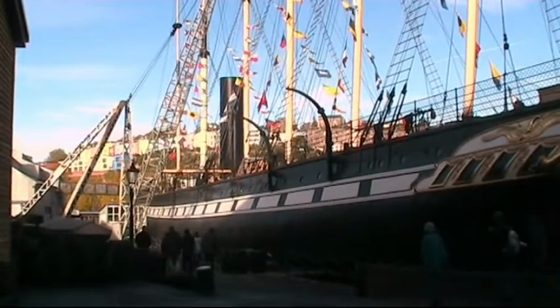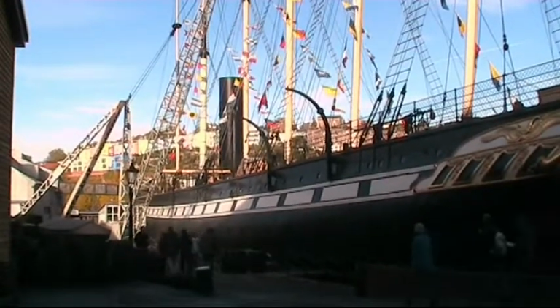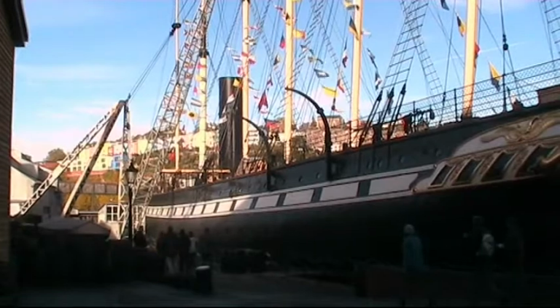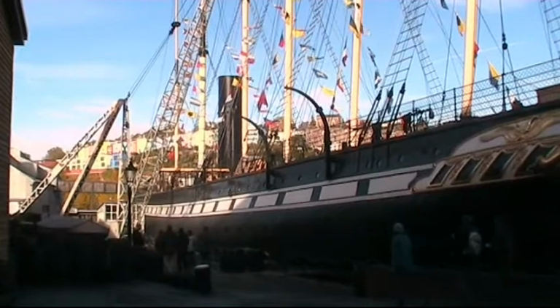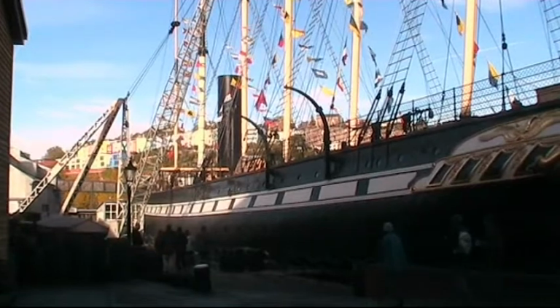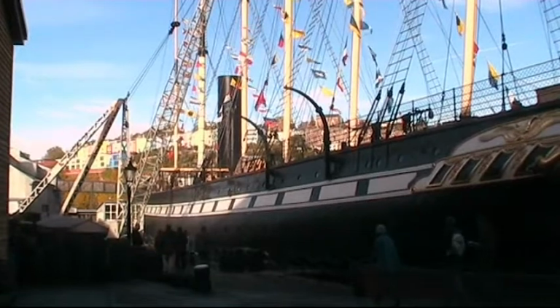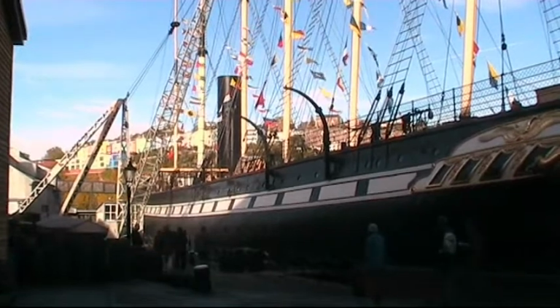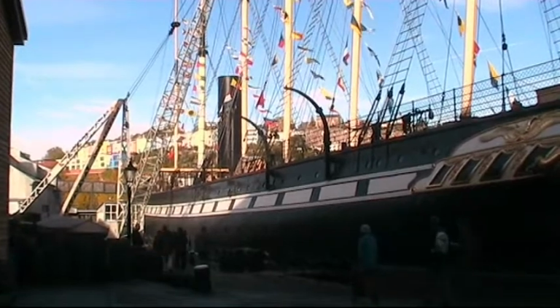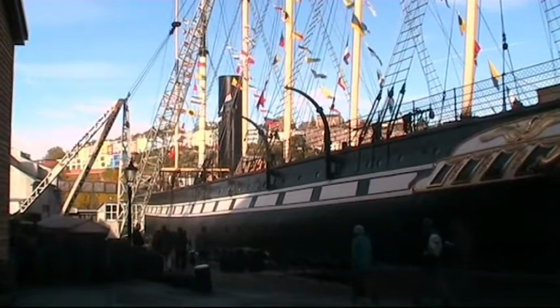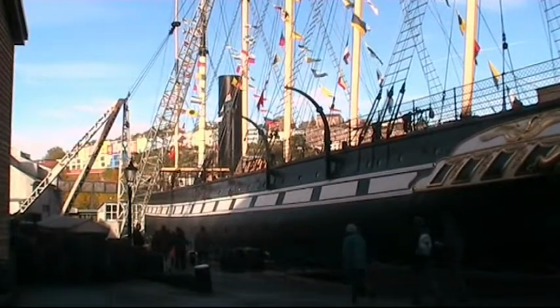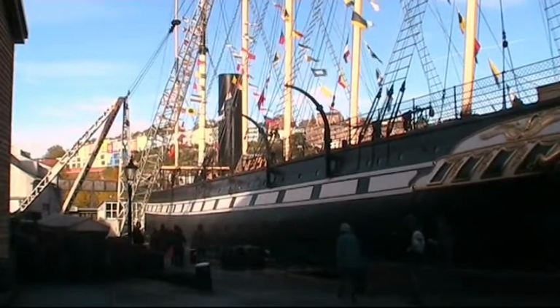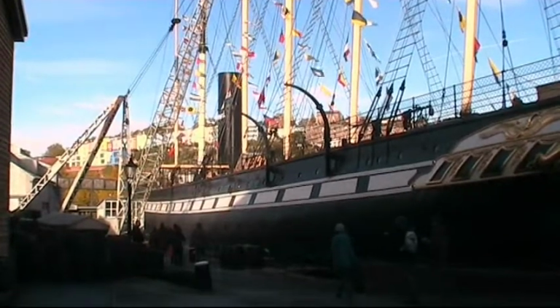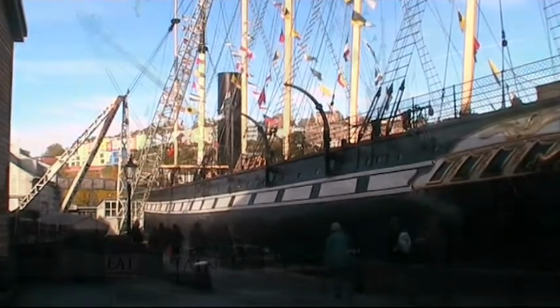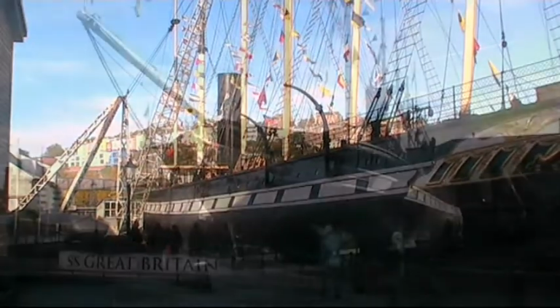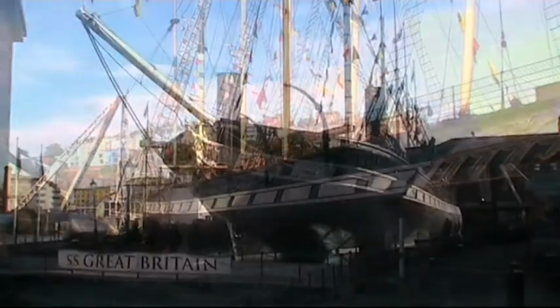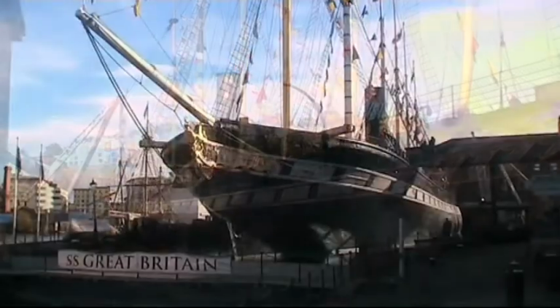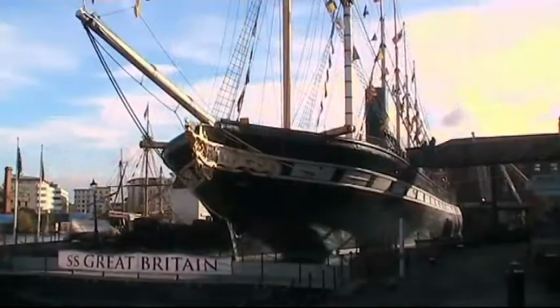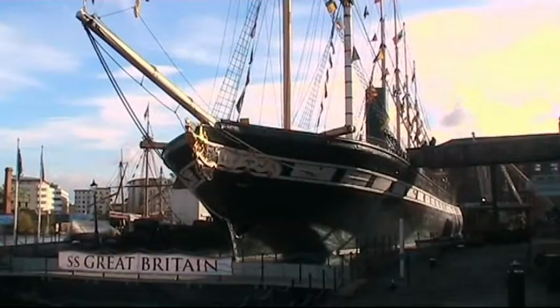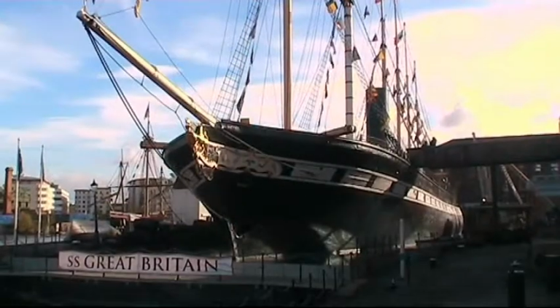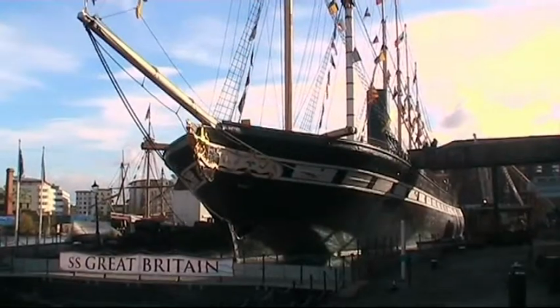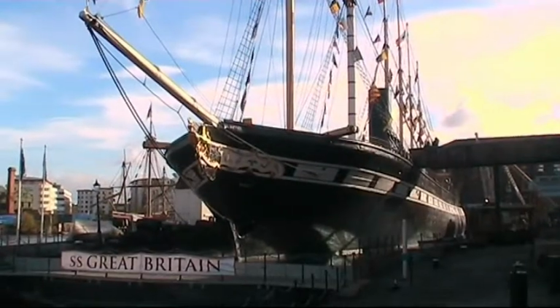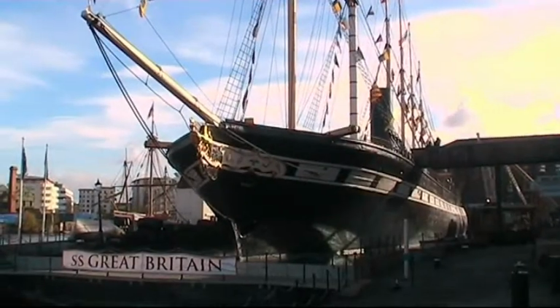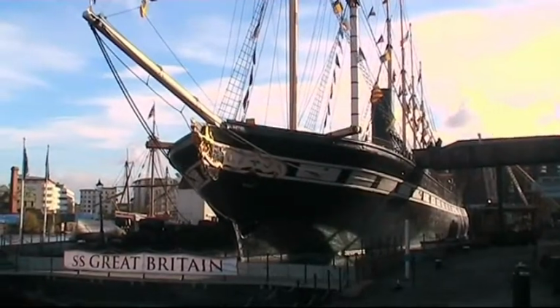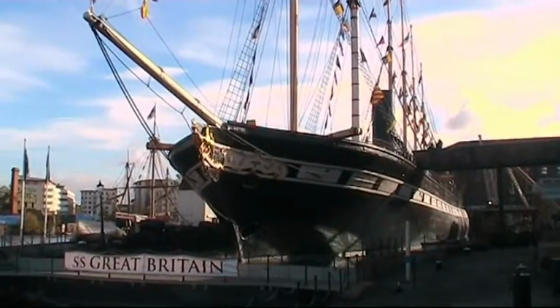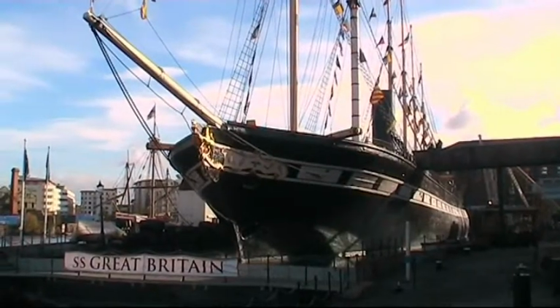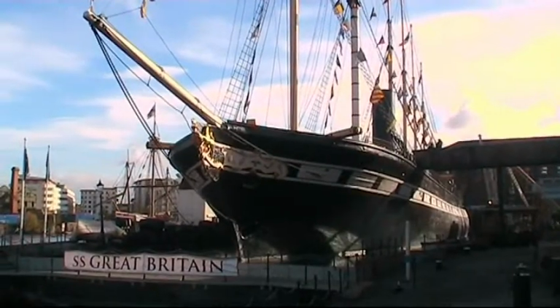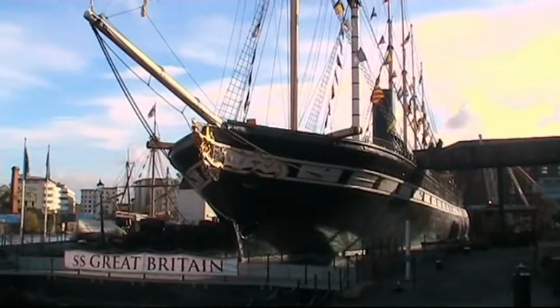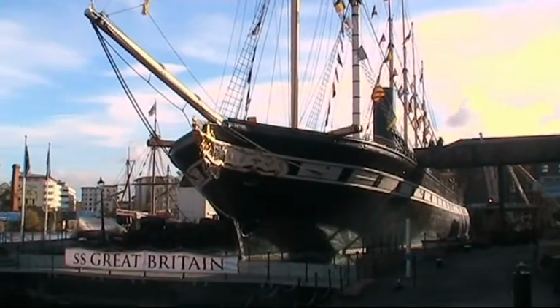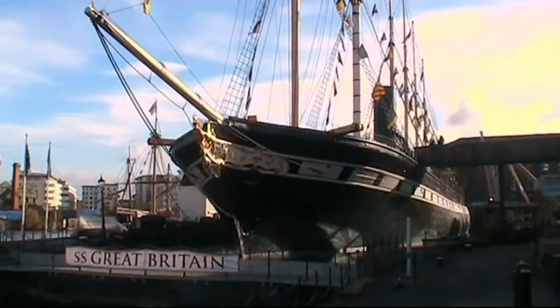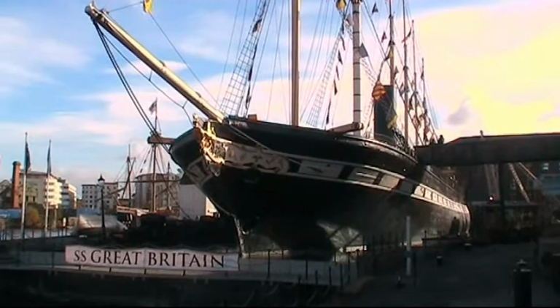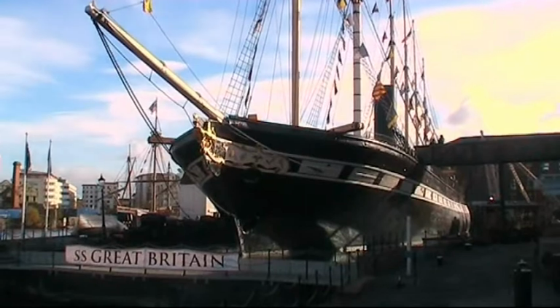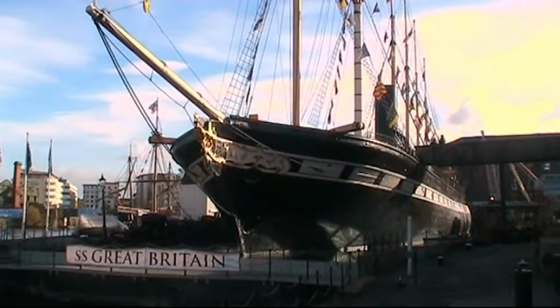Well, it's good to see the SS Great Britain in such good condition again, and a visit is well worthwhile.